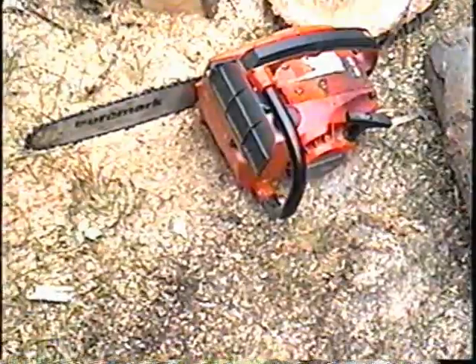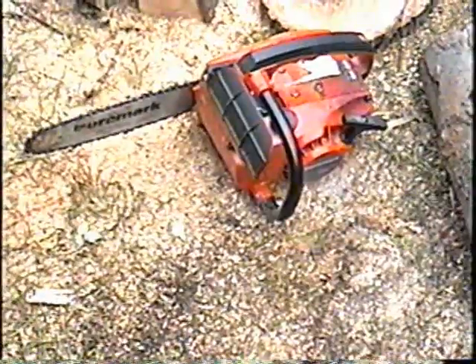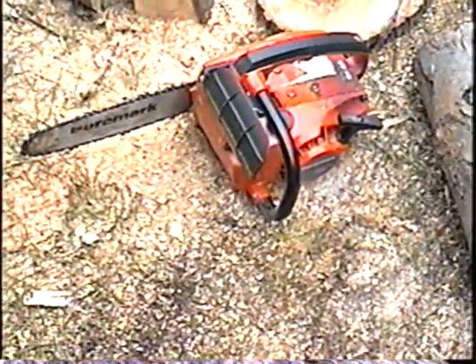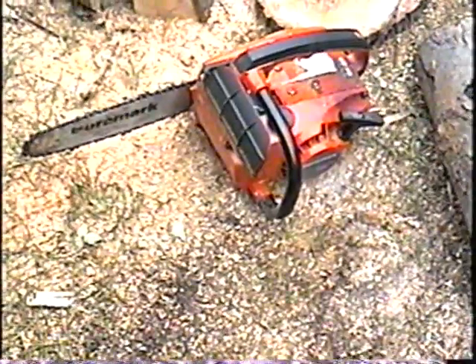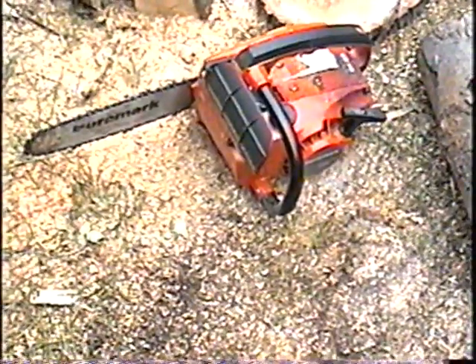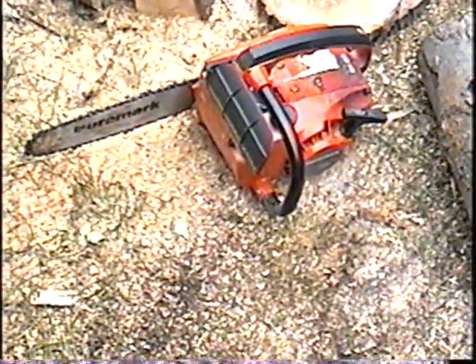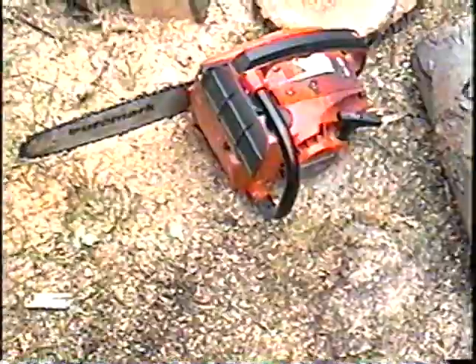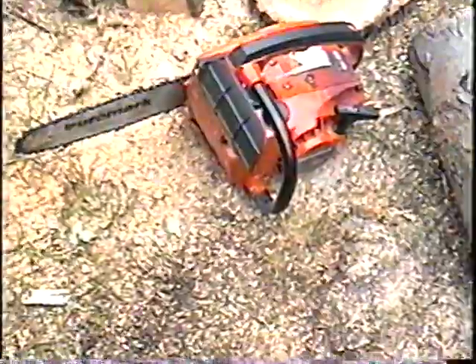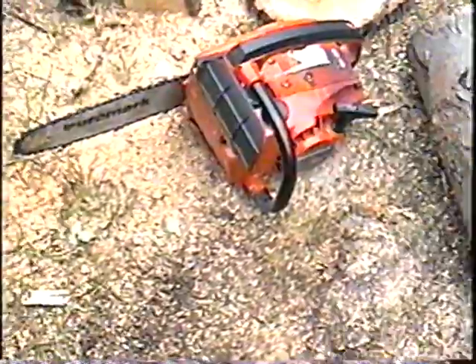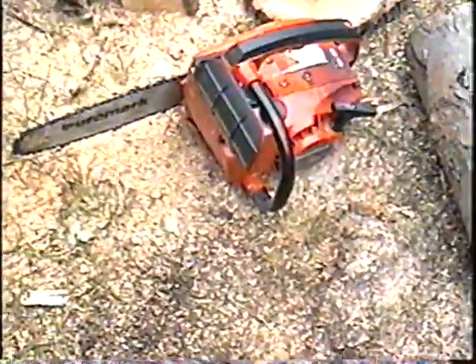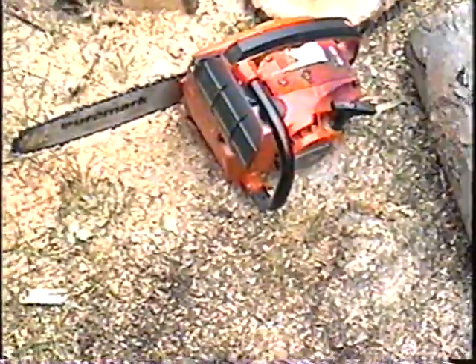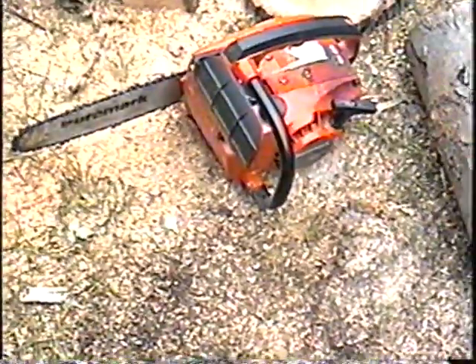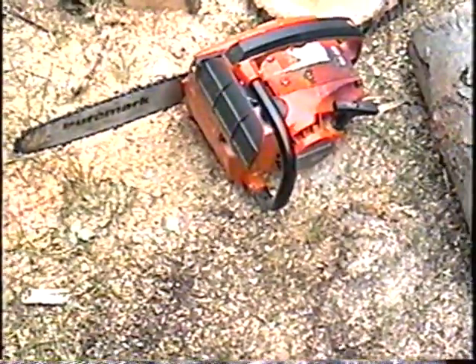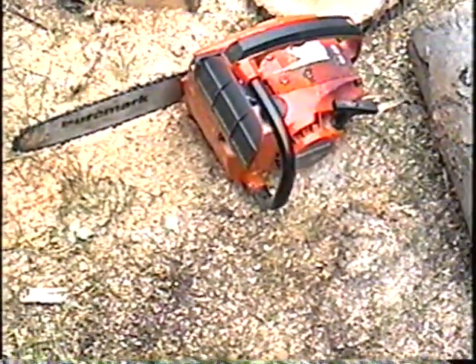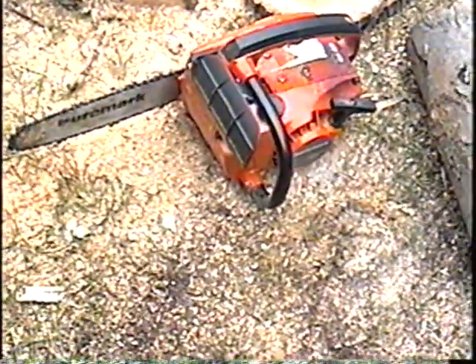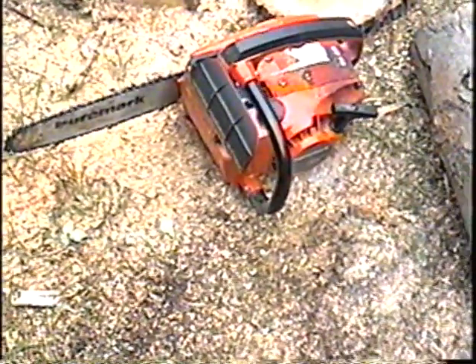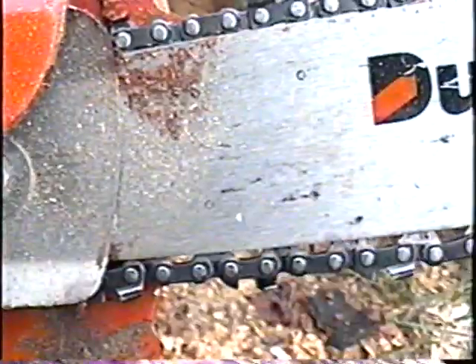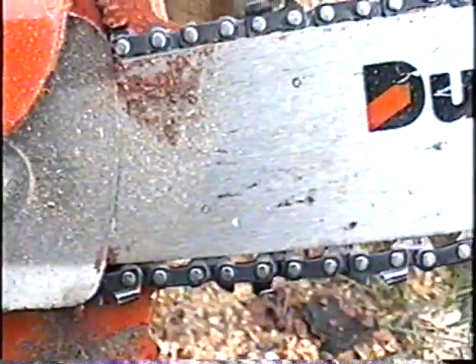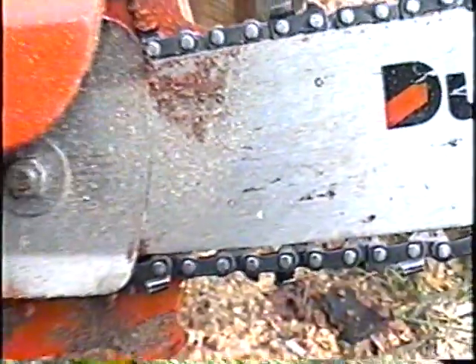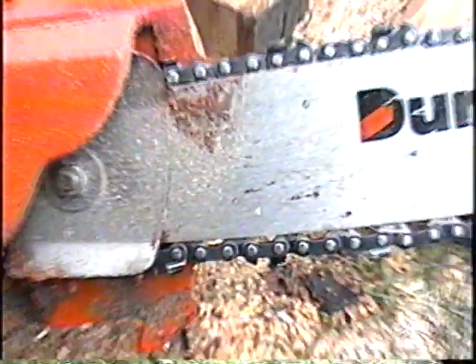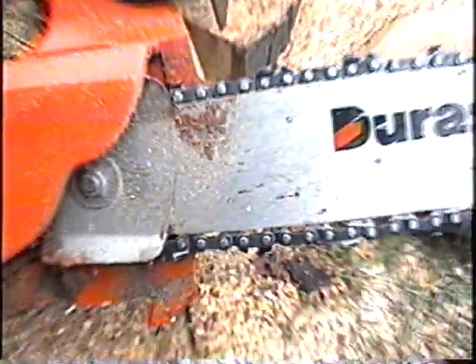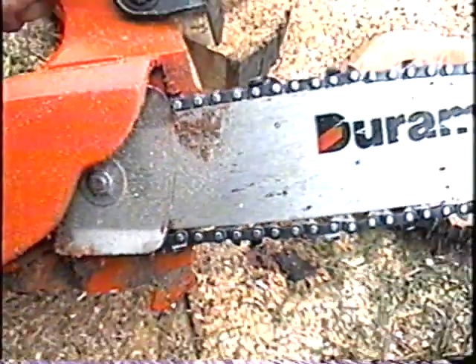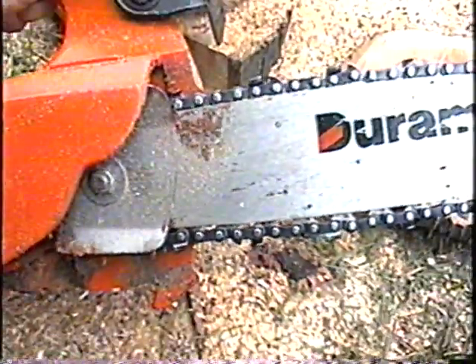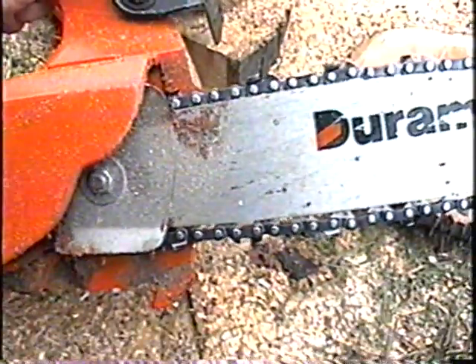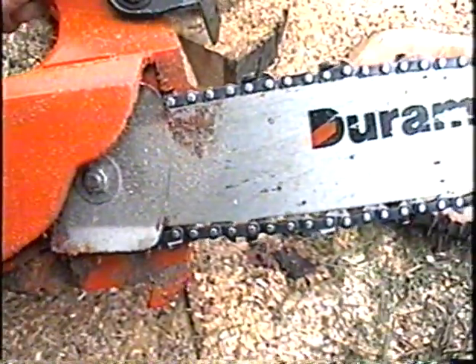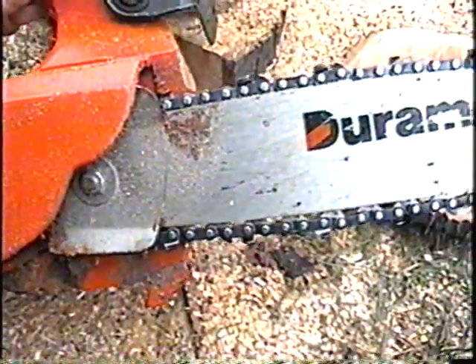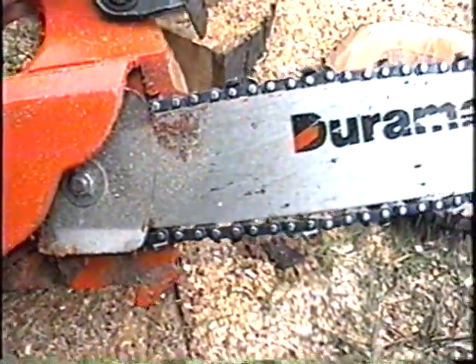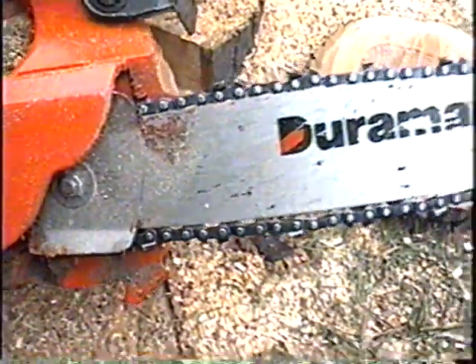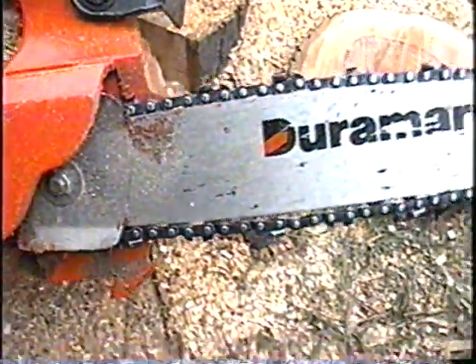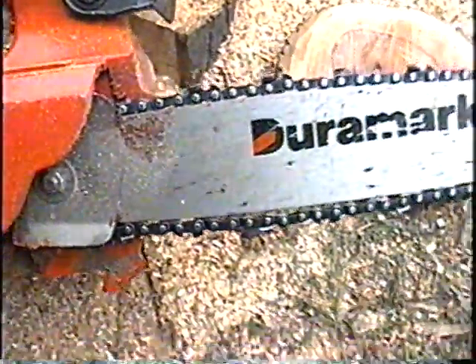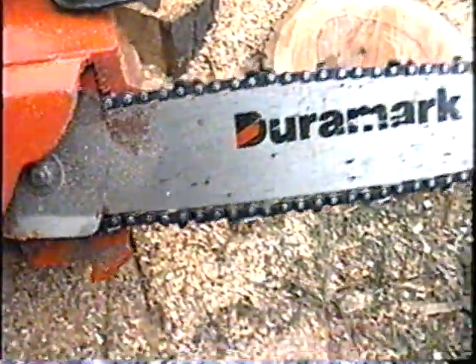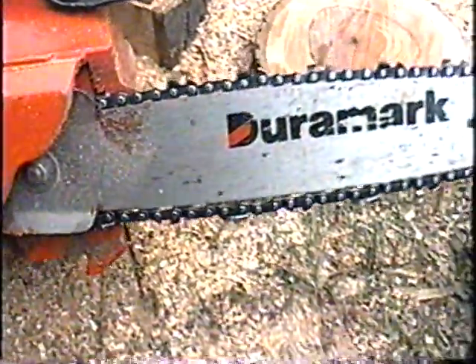Anyway, she cuts good now — she's oiling pretty good now, a lot of oil in that chain.